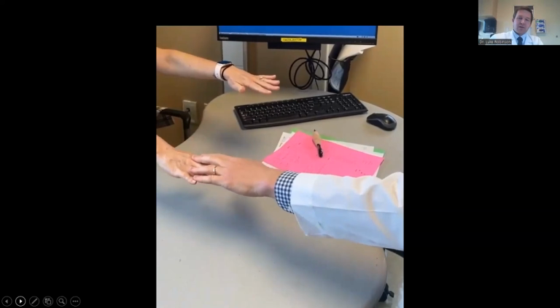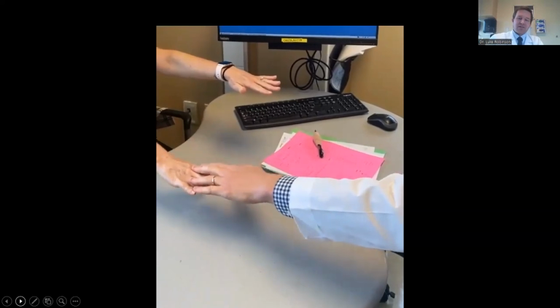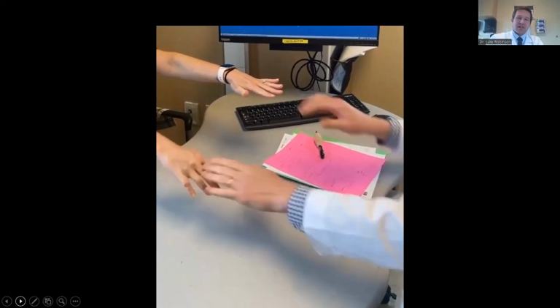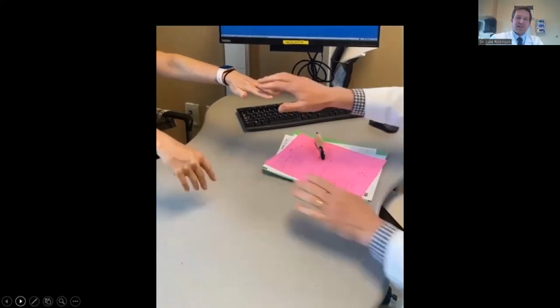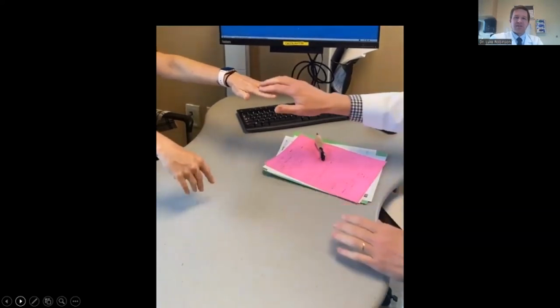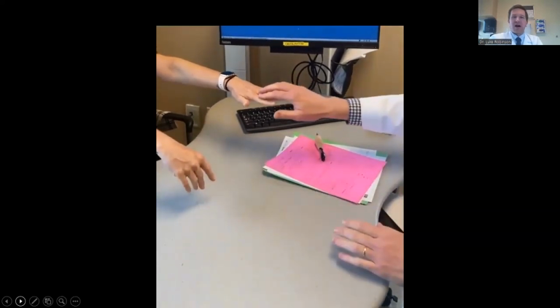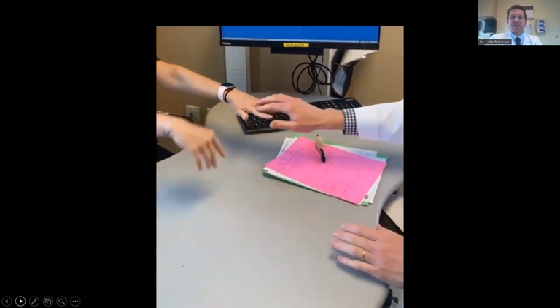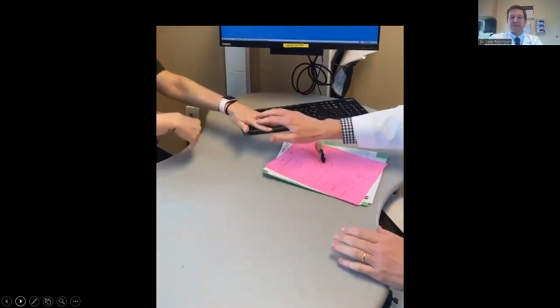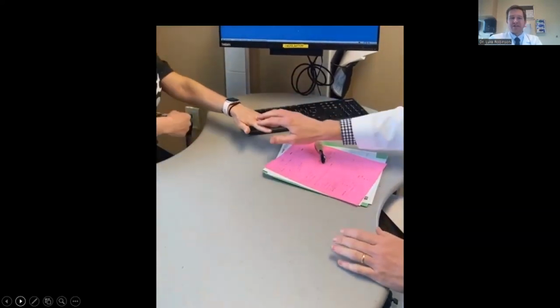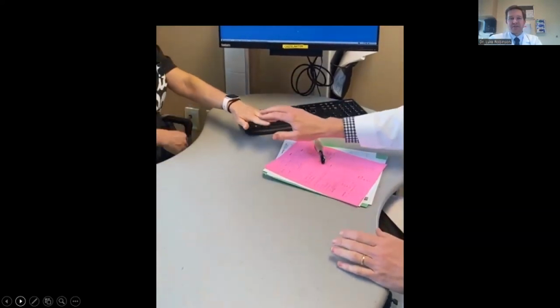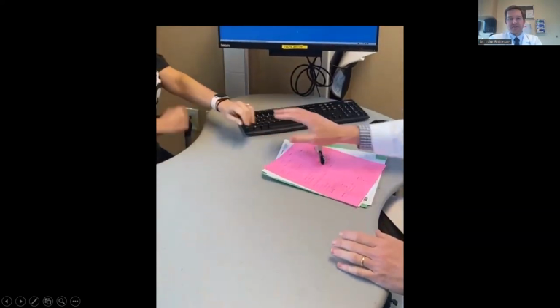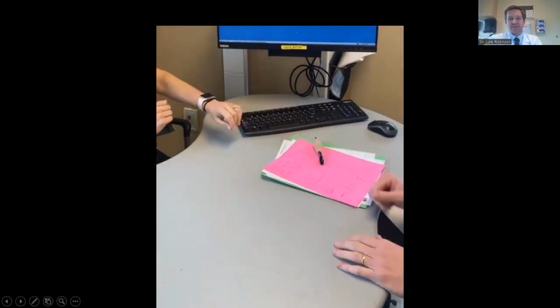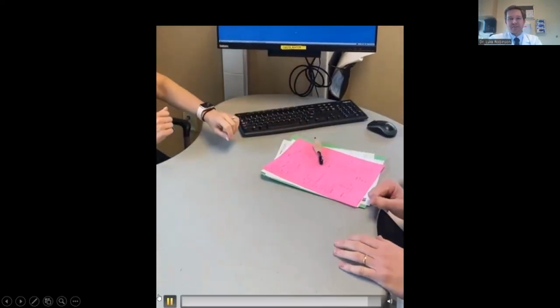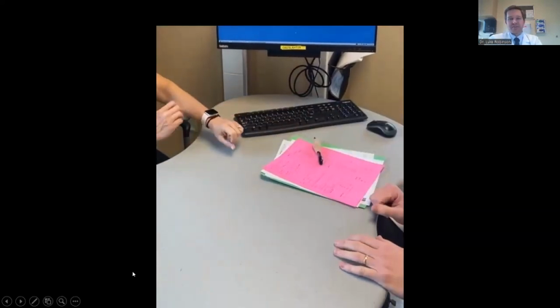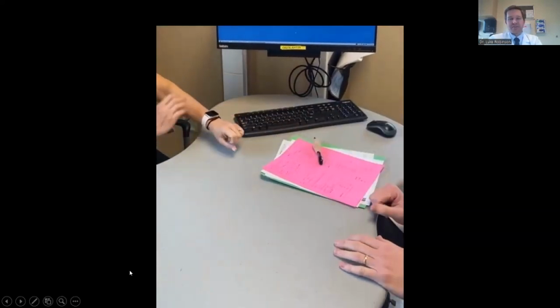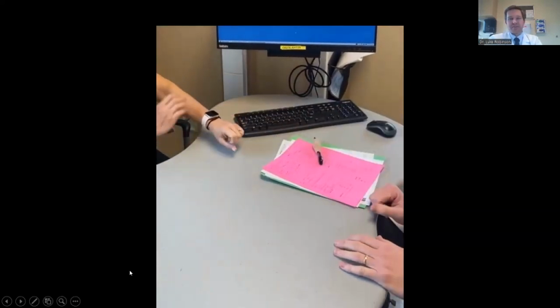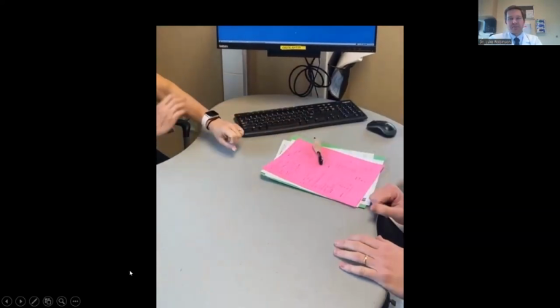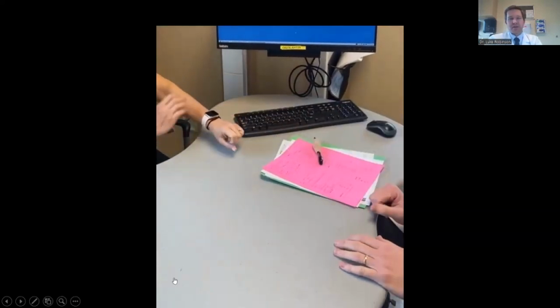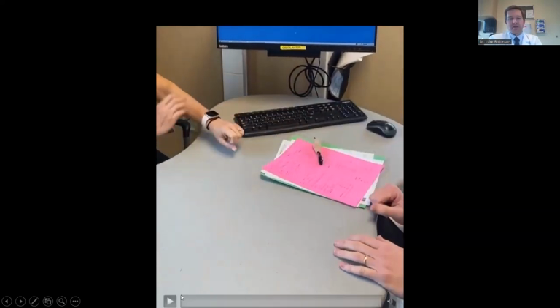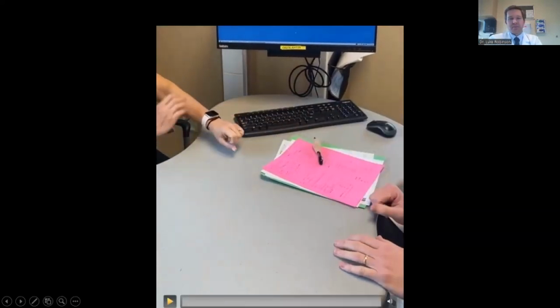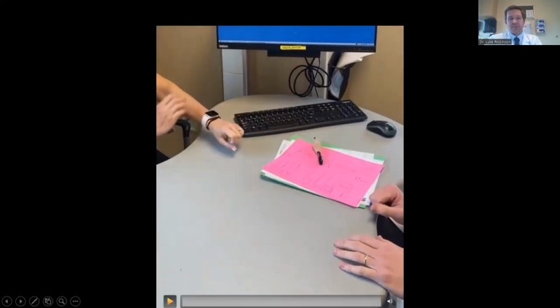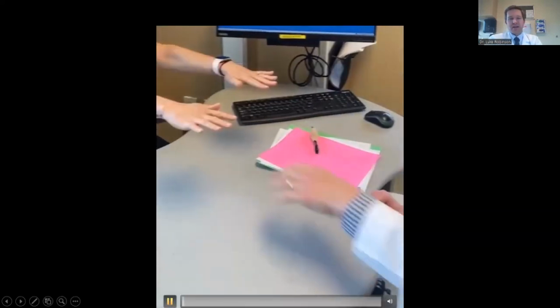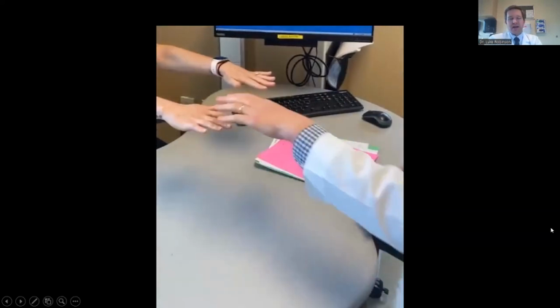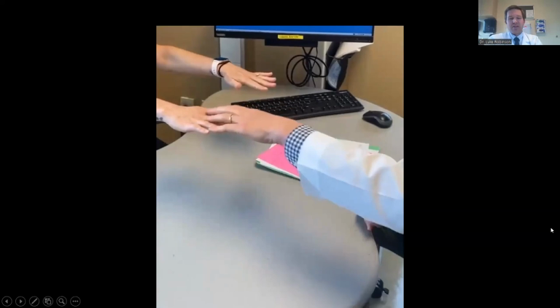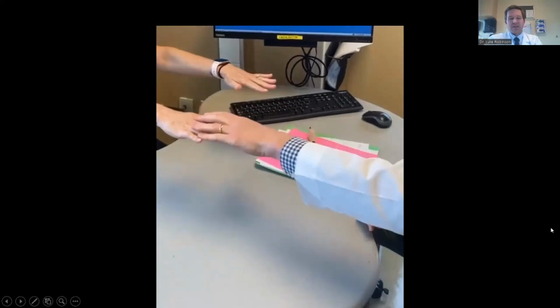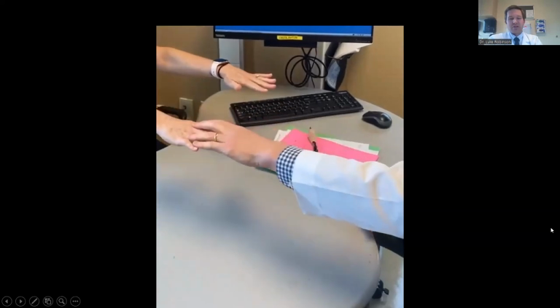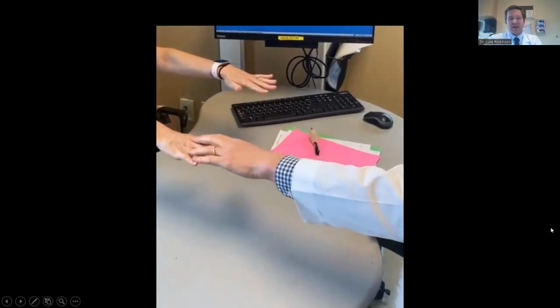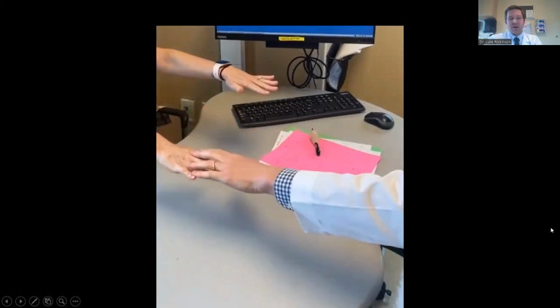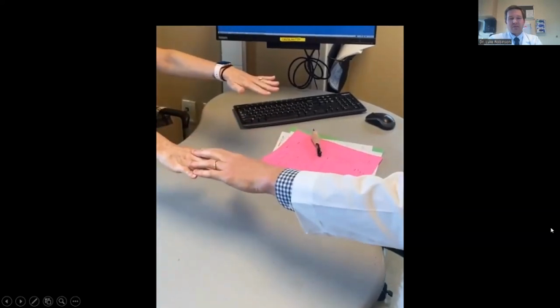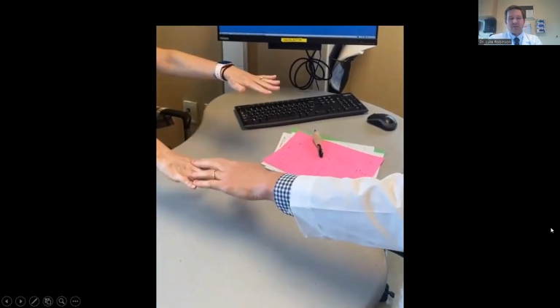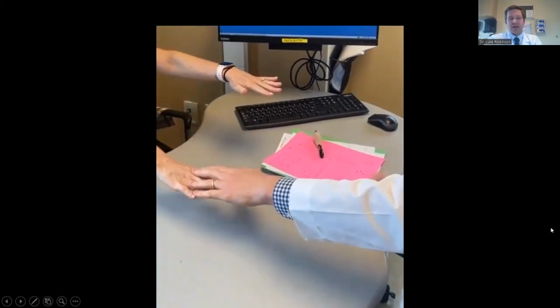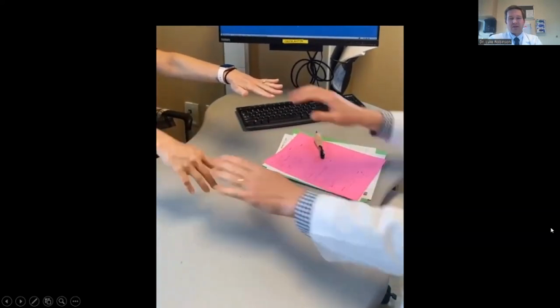This is an example of Maudsley's test. I think it is a great way to confirm the diagnosis.